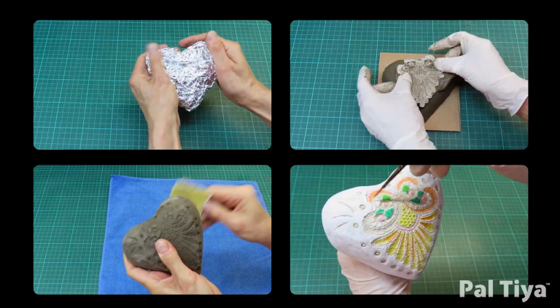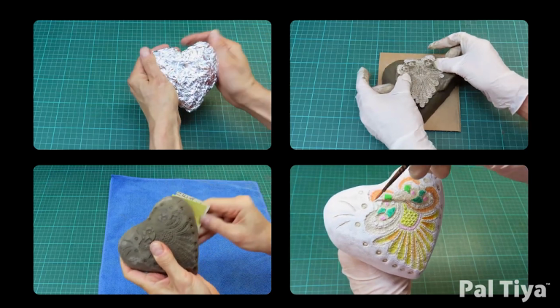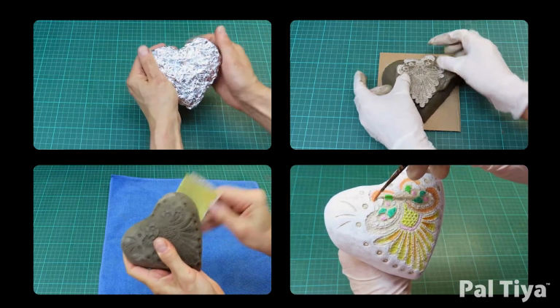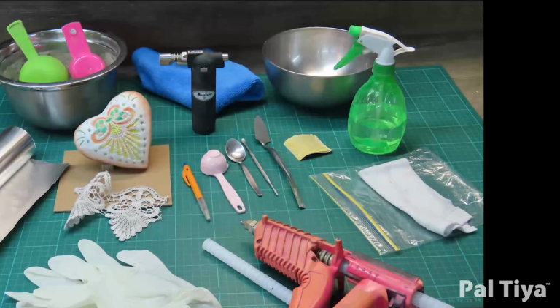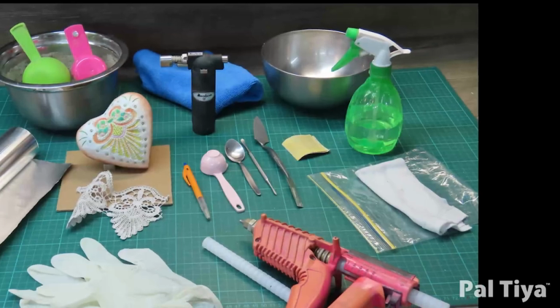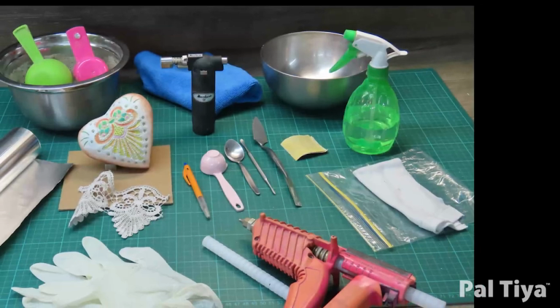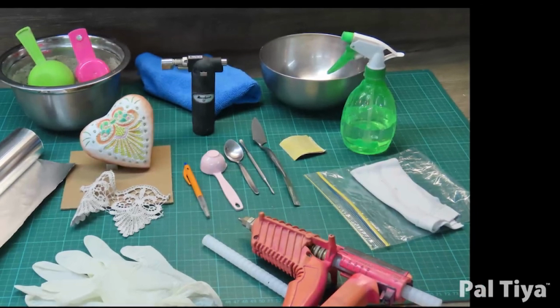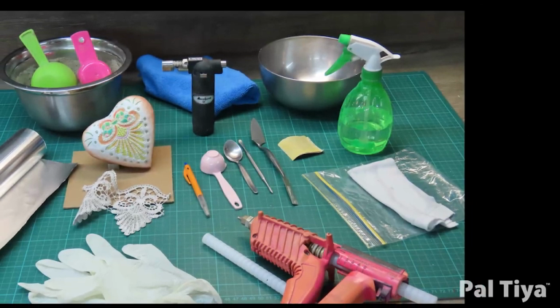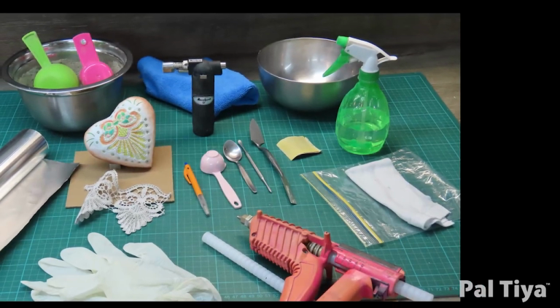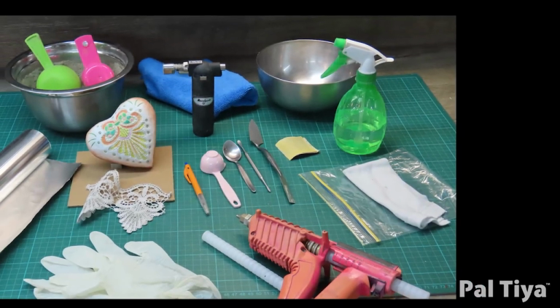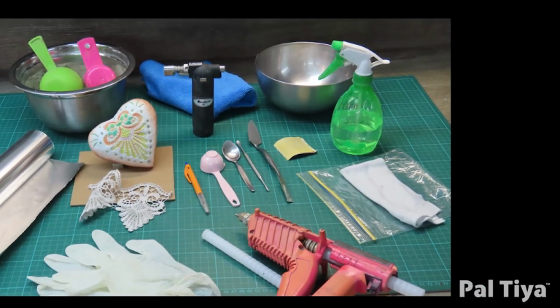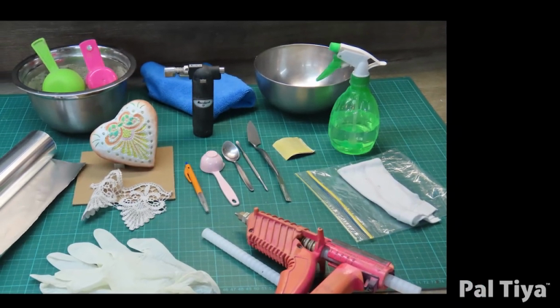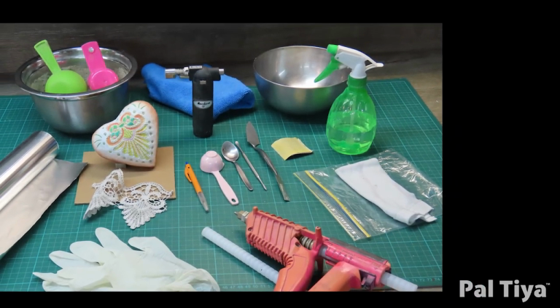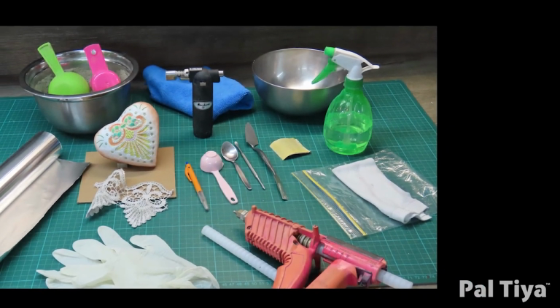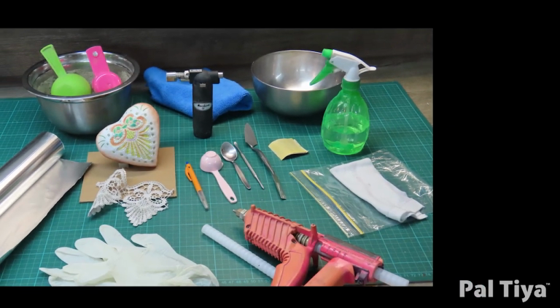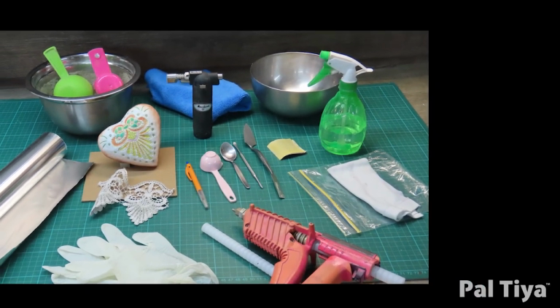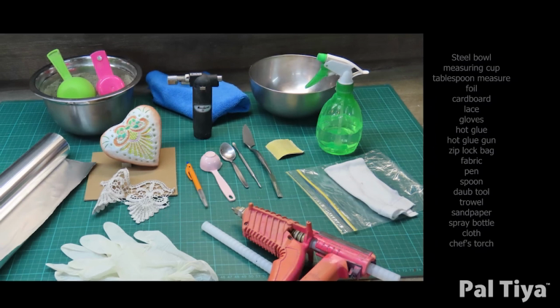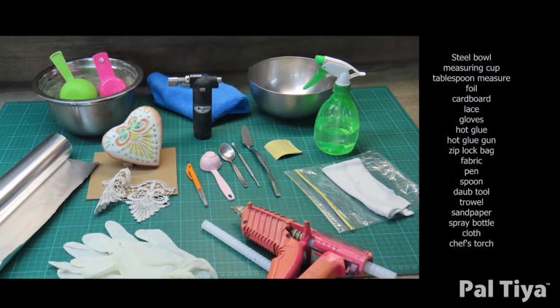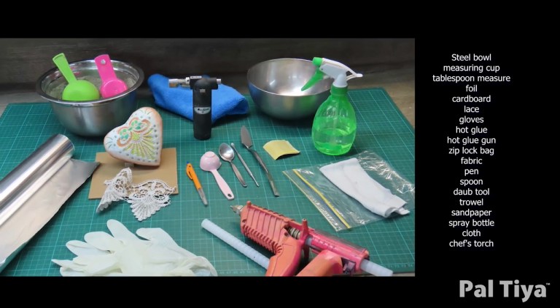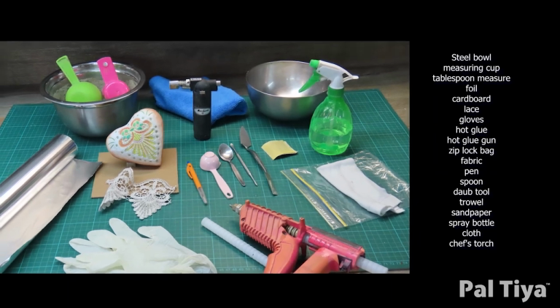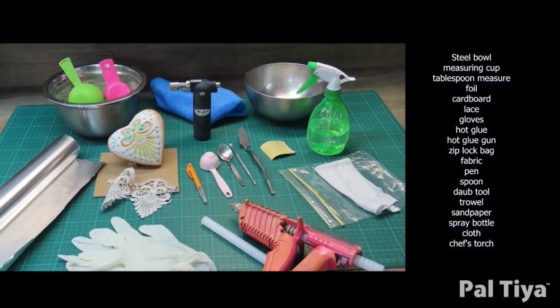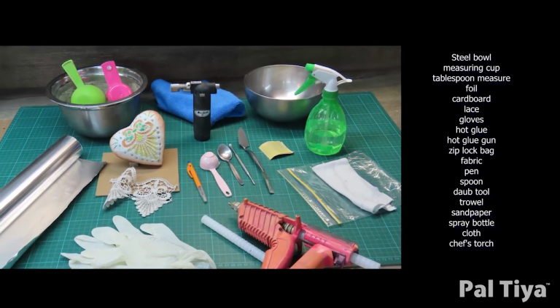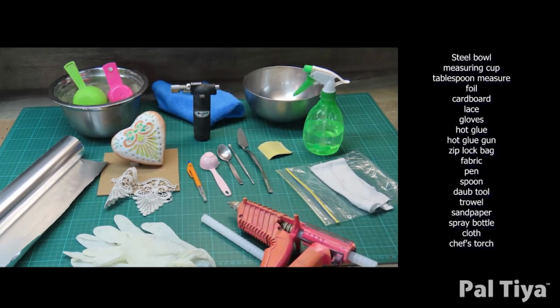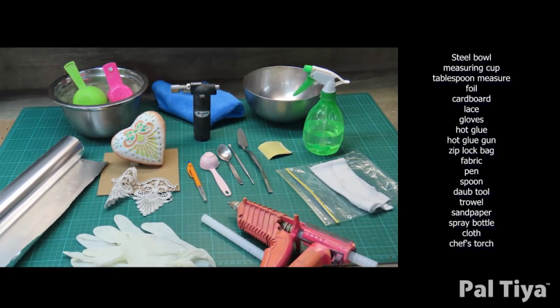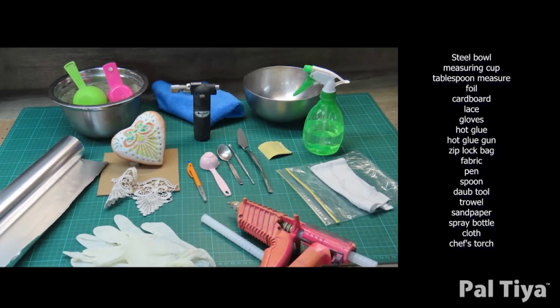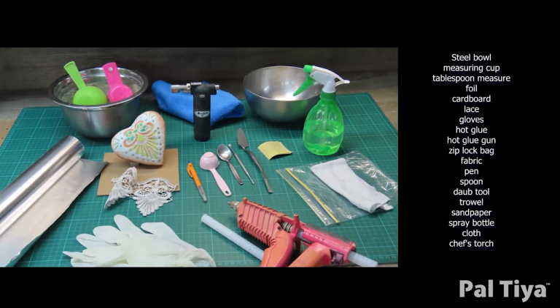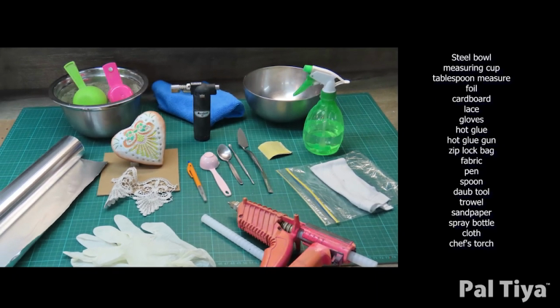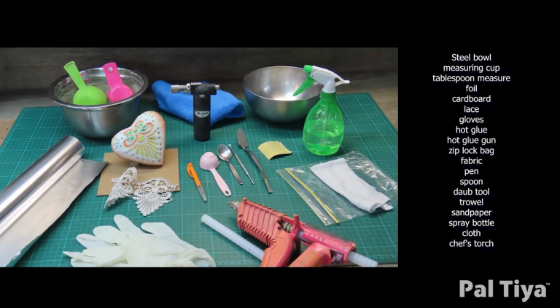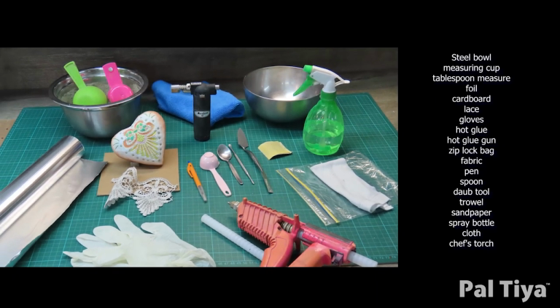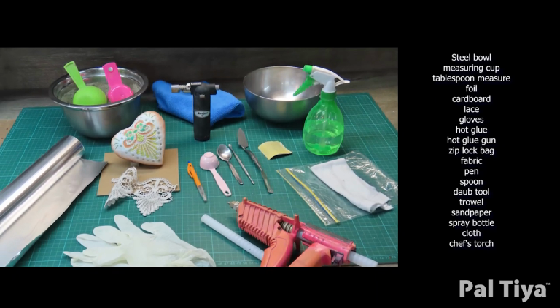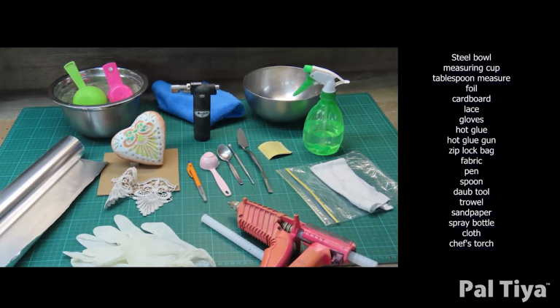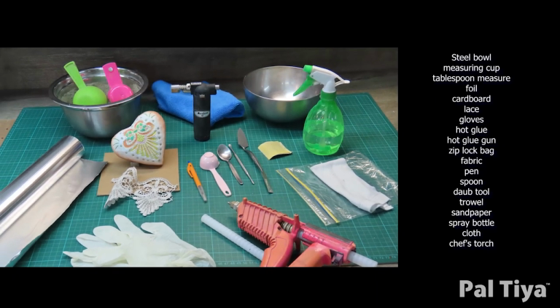Here's all the tools you'll need. Pause the video to screenshot the full list which is shown on screen.